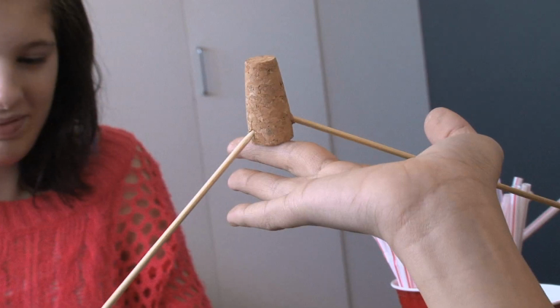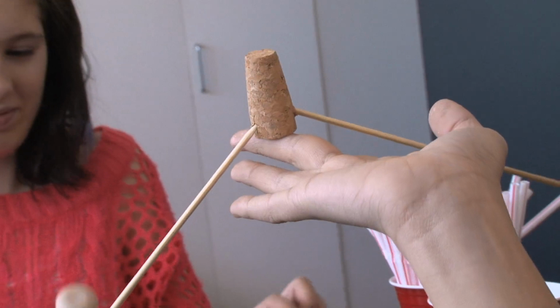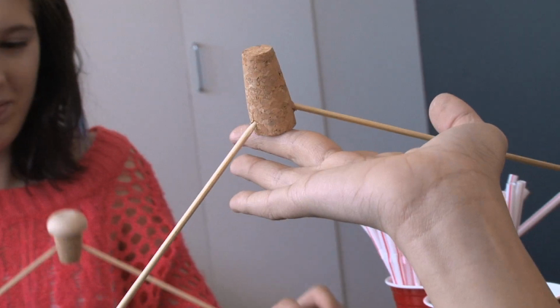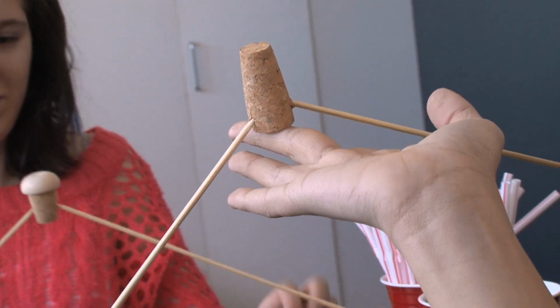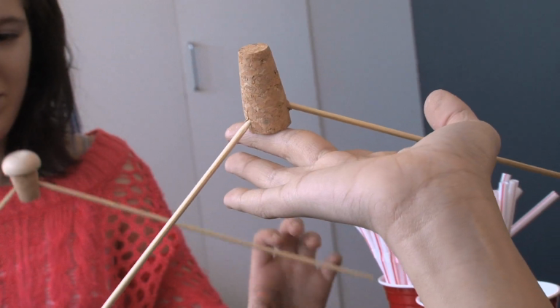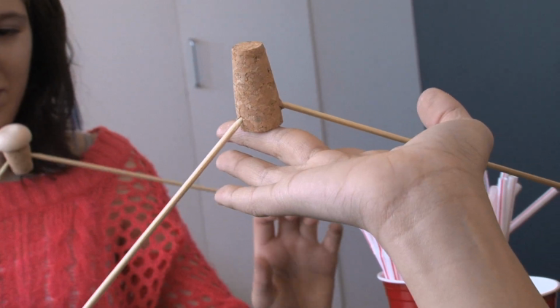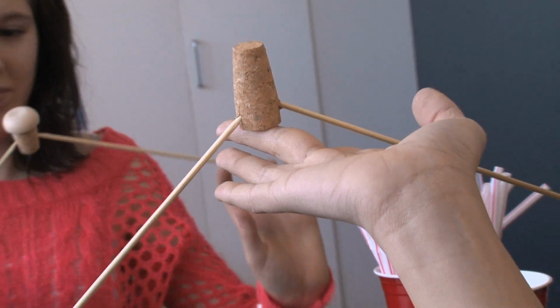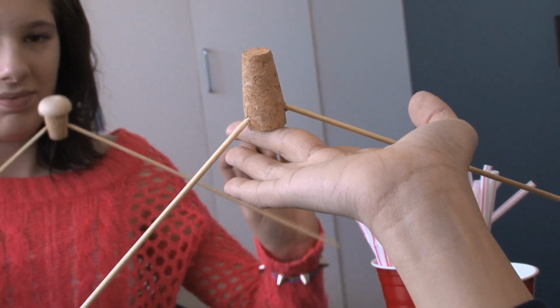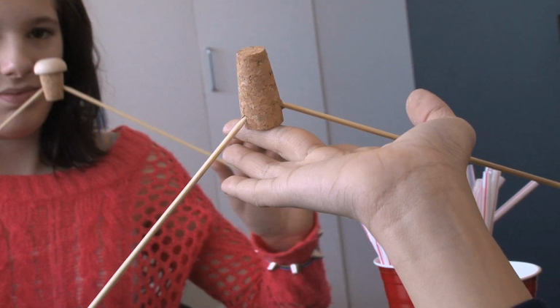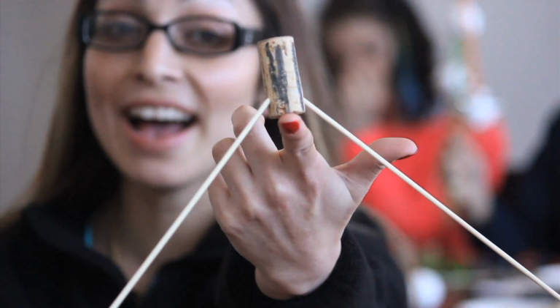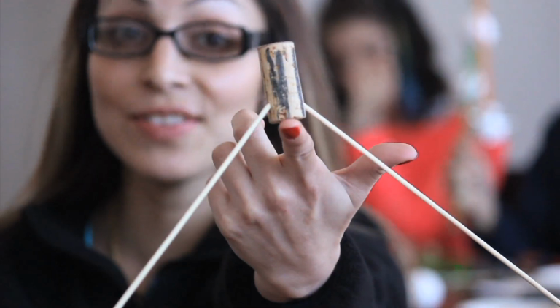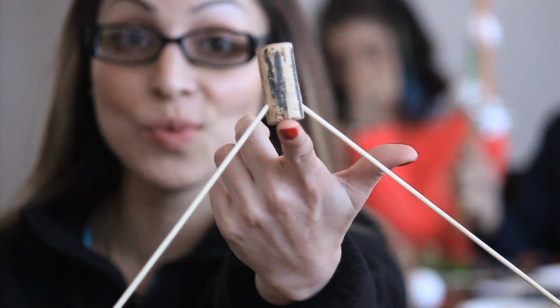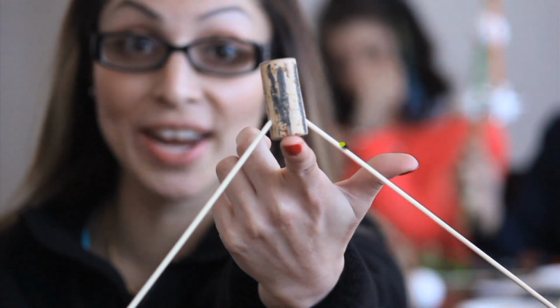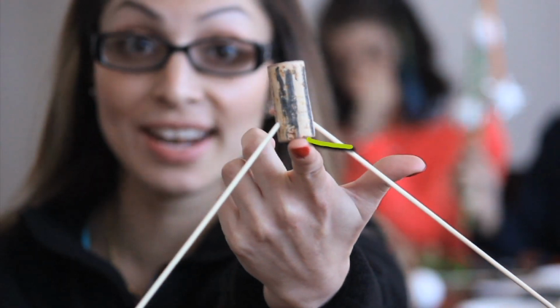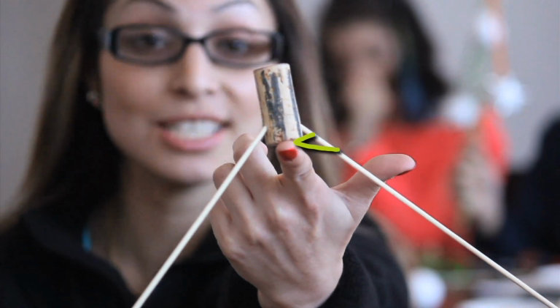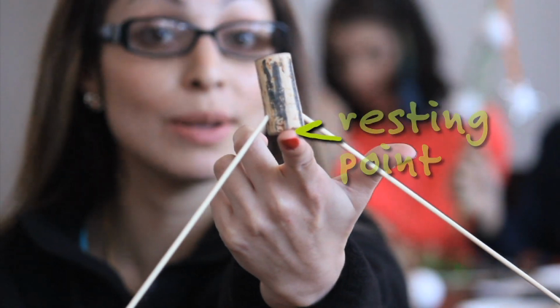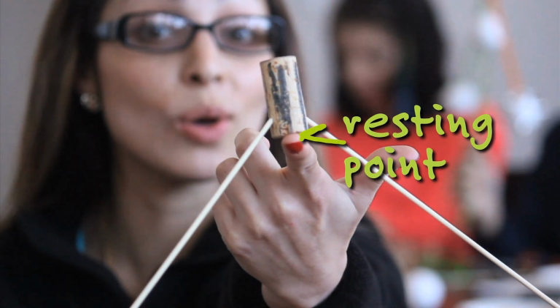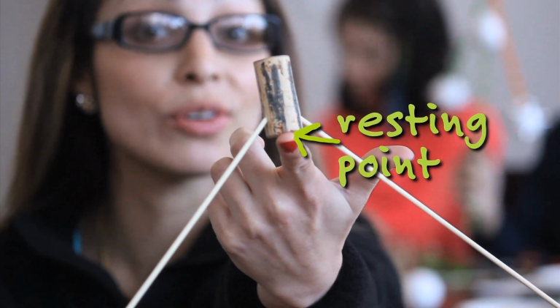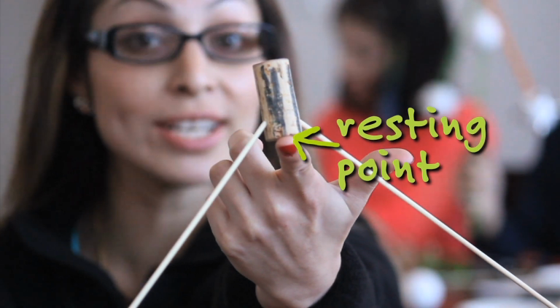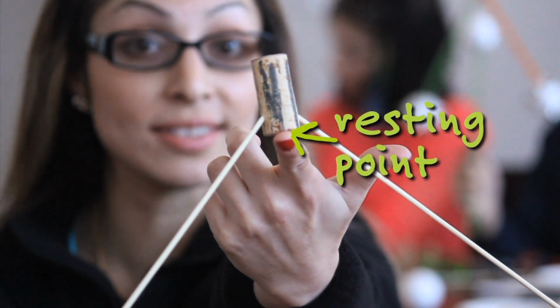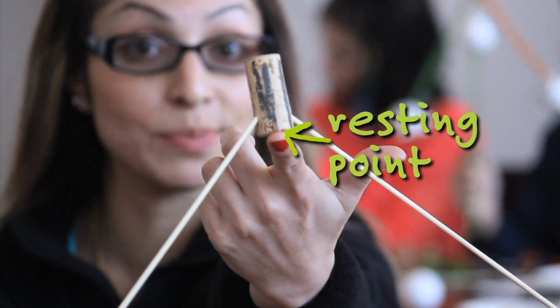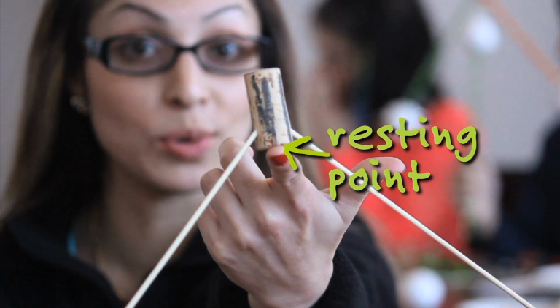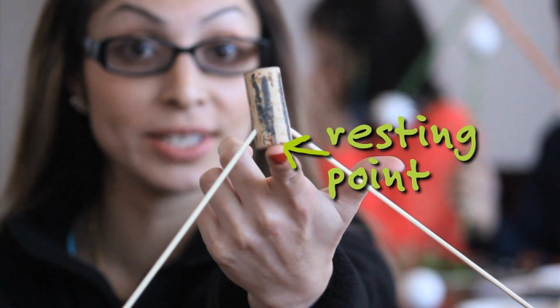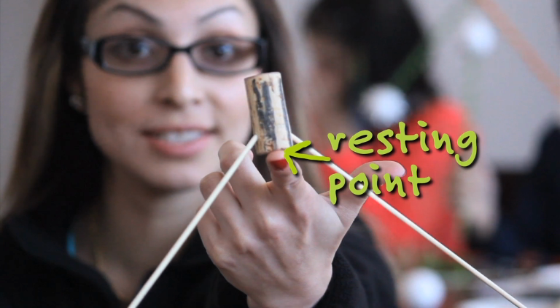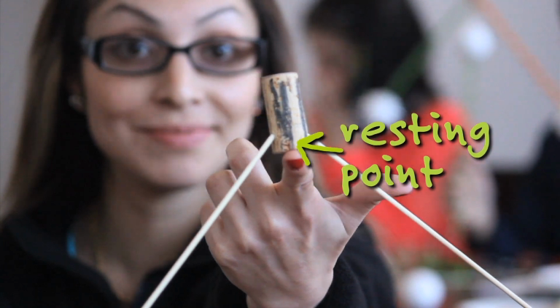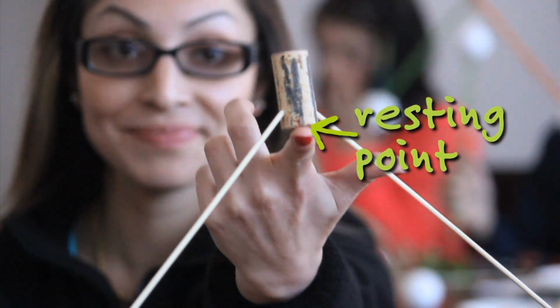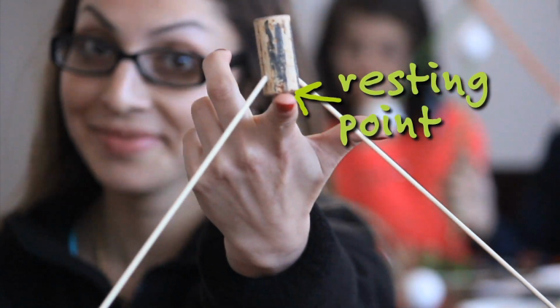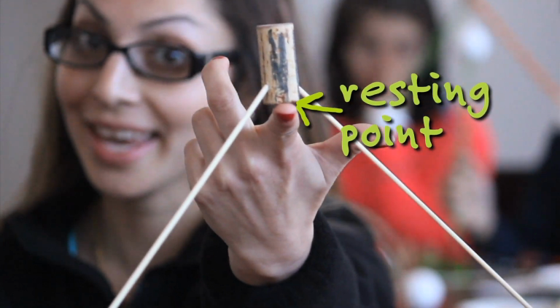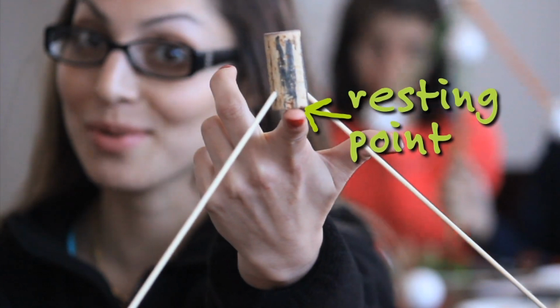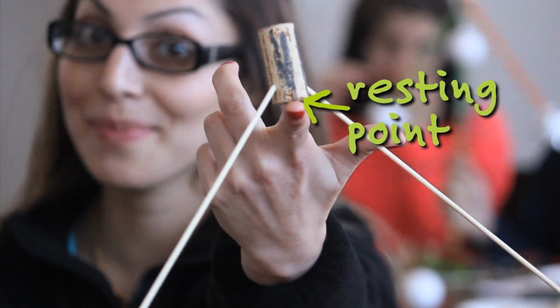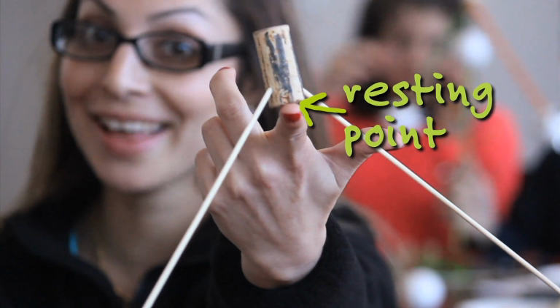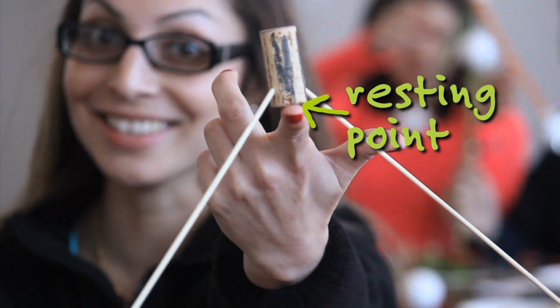As long as more than half the weight is below the resting point, it will balance.